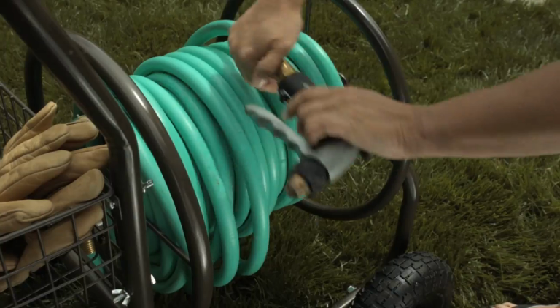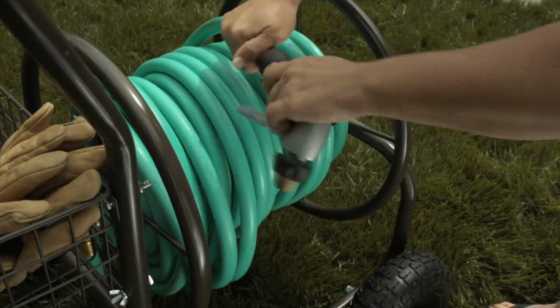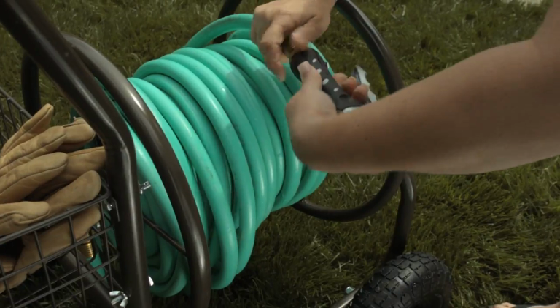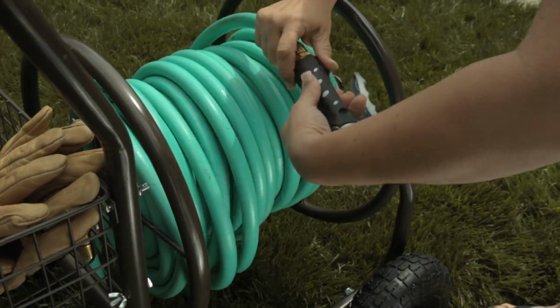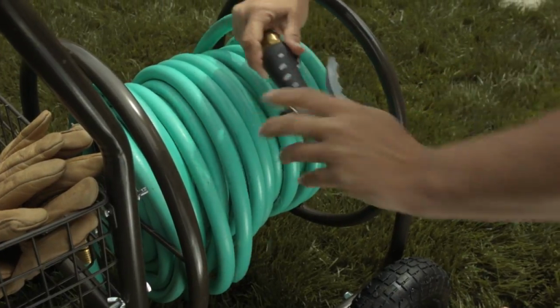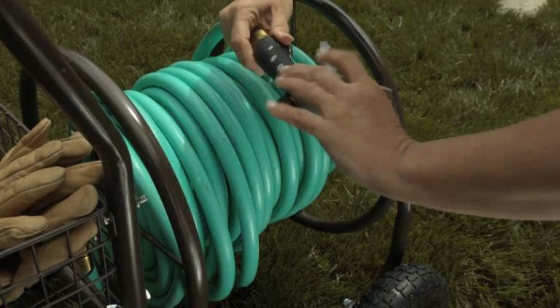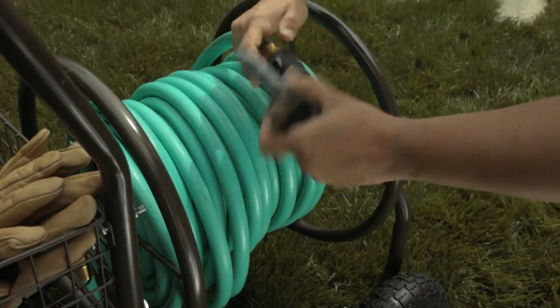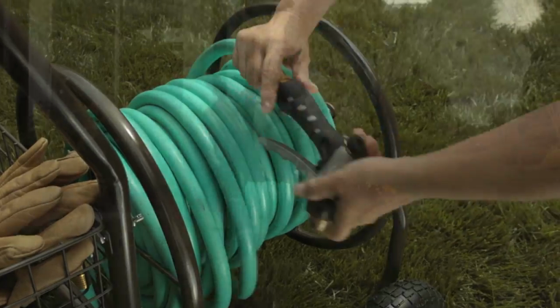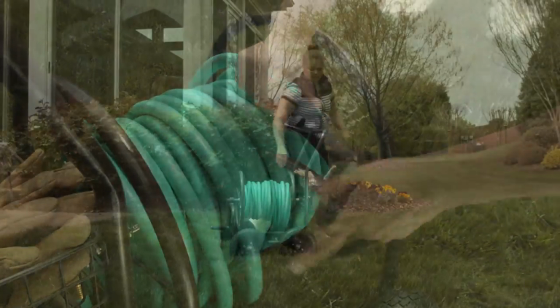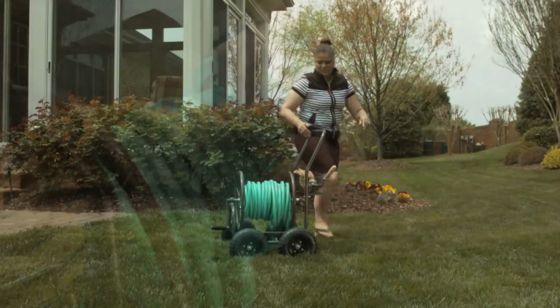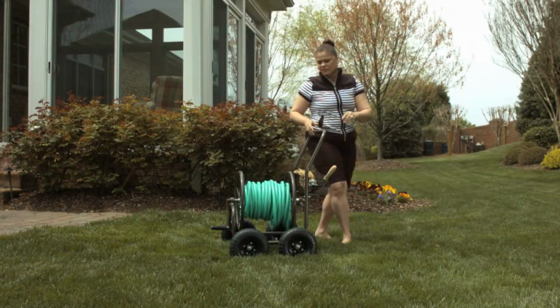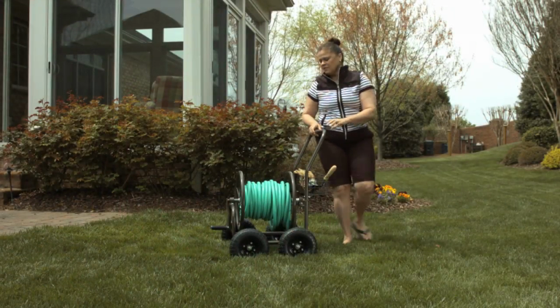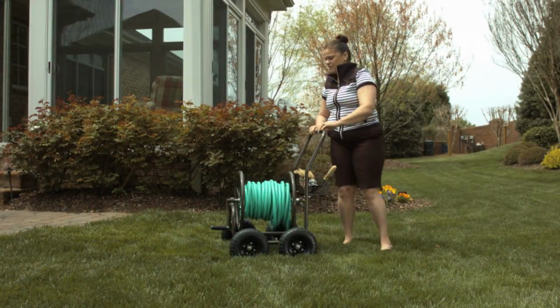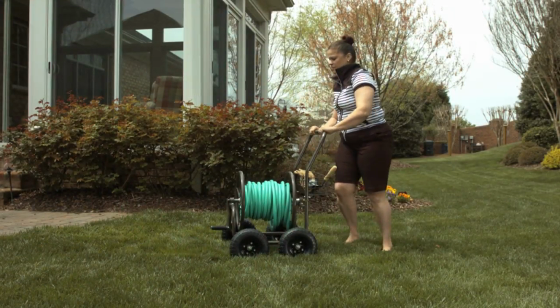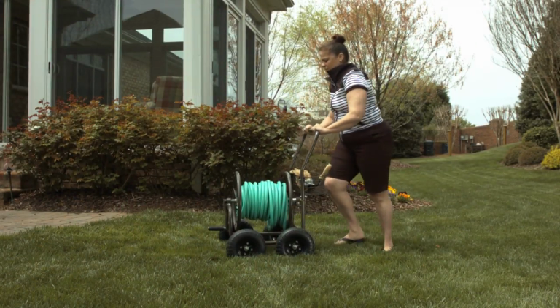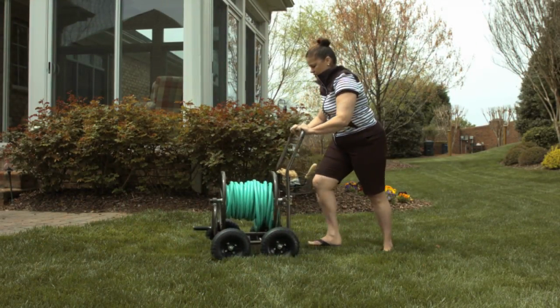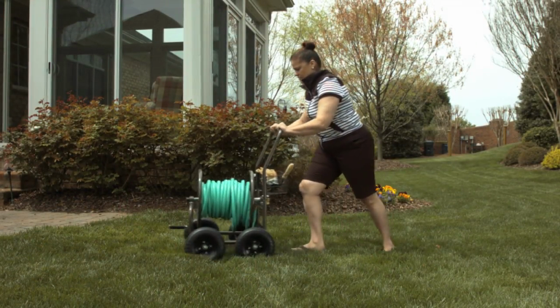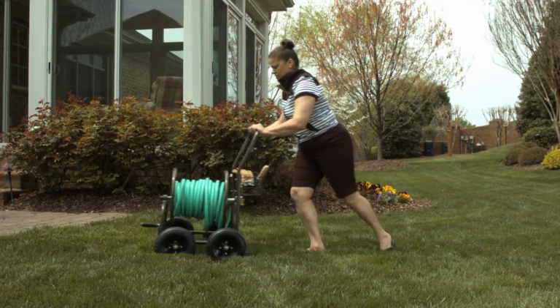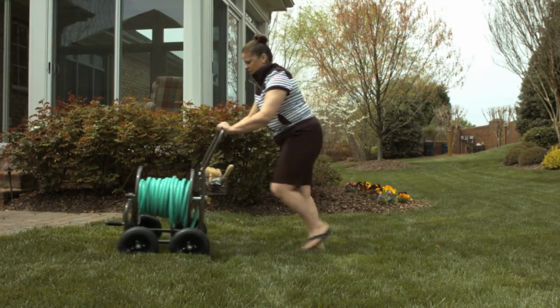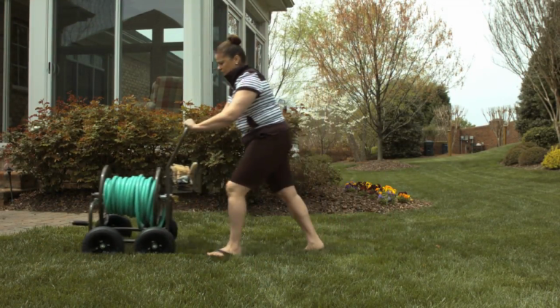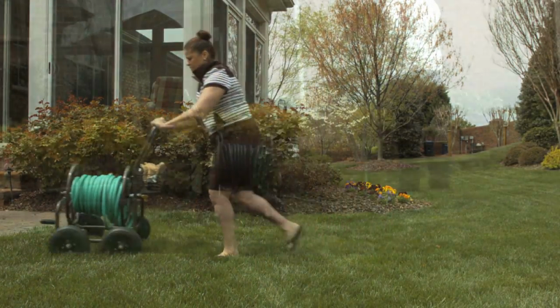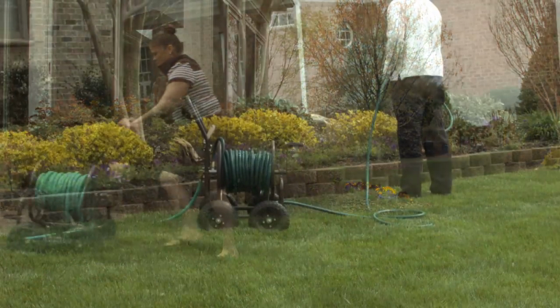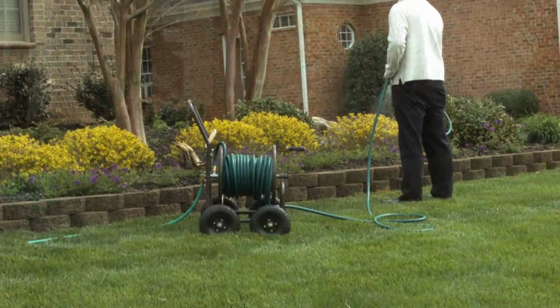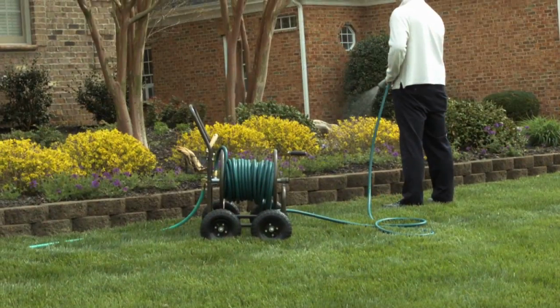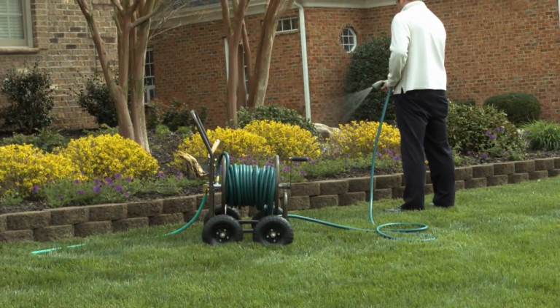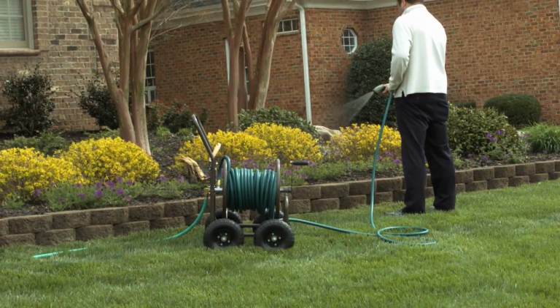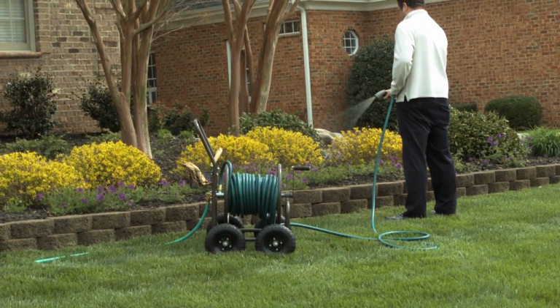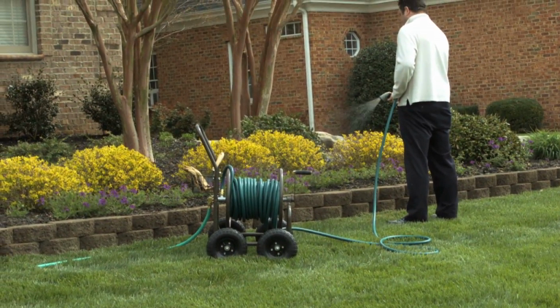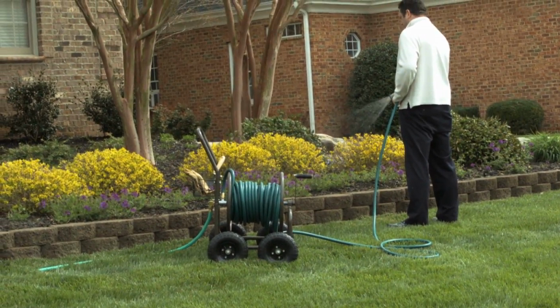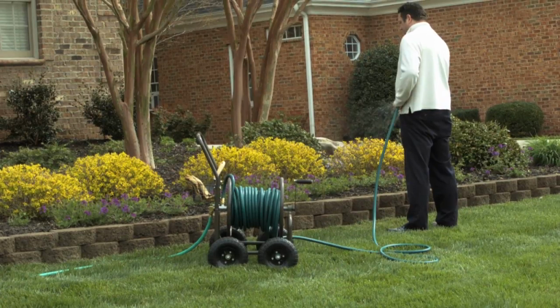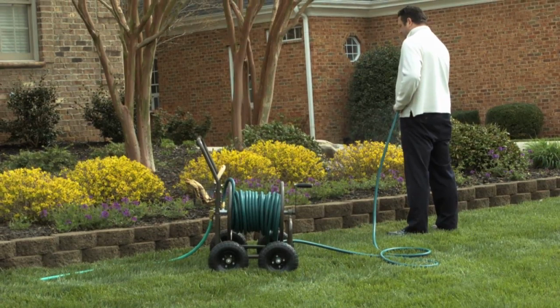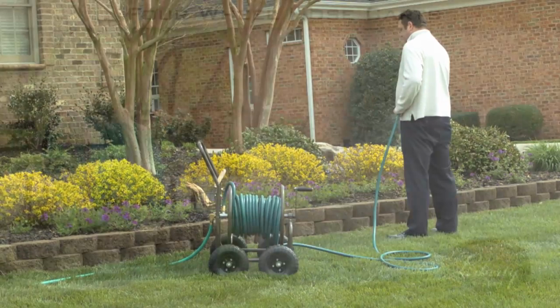It is easy to store and will last for years. Make your garden the envy of the neighborhood with the help of Liberty Garden products.